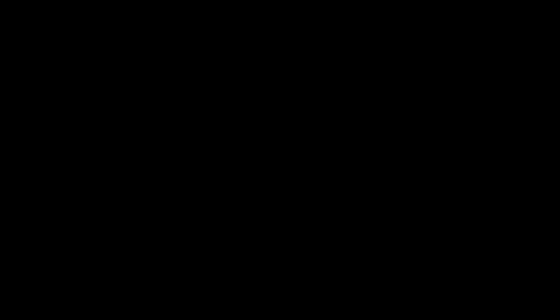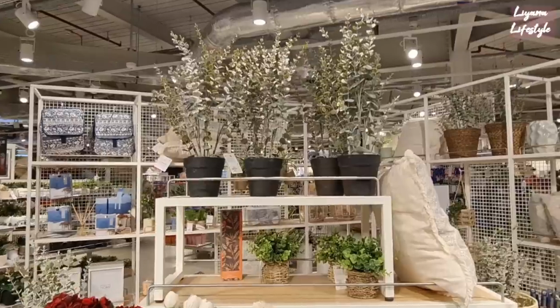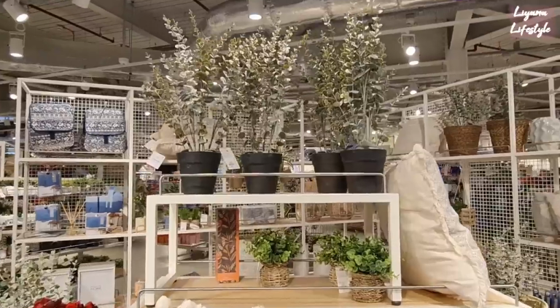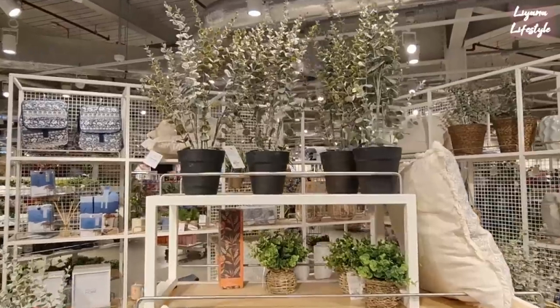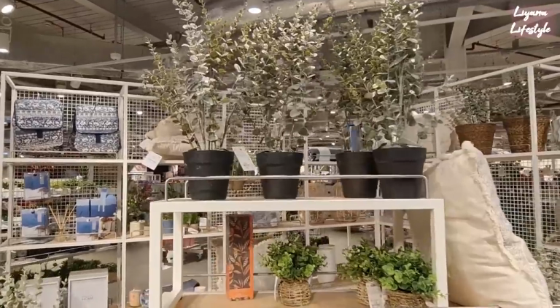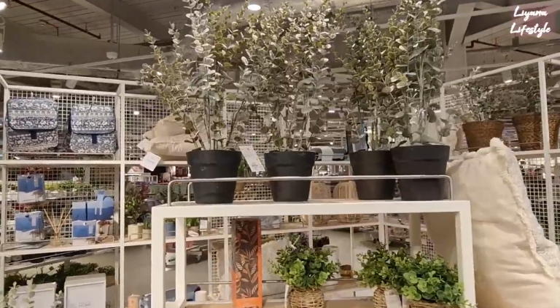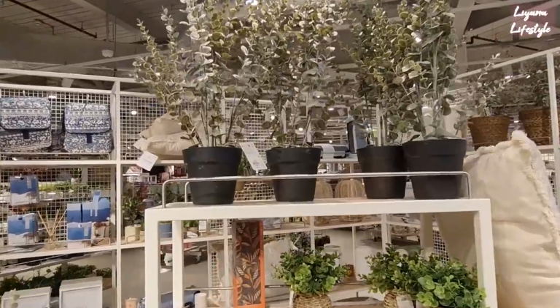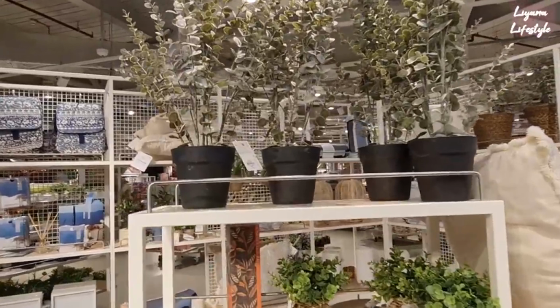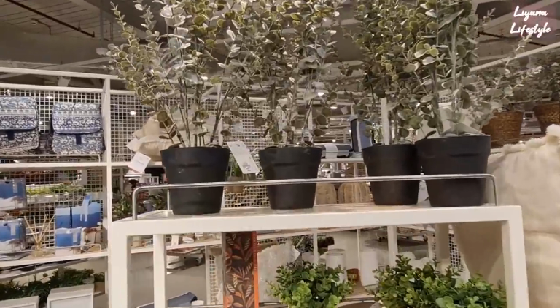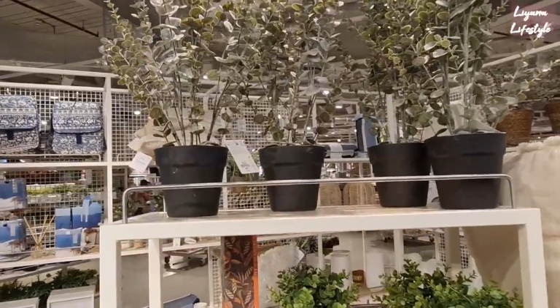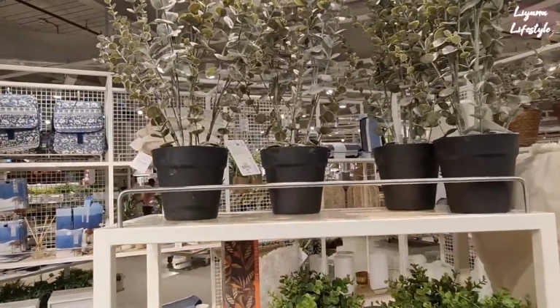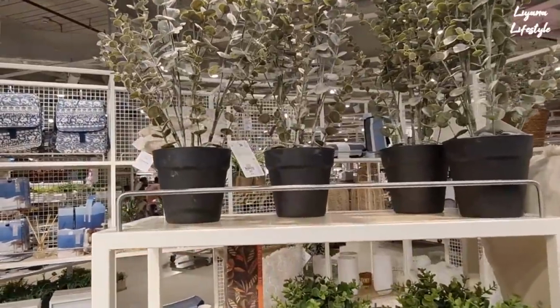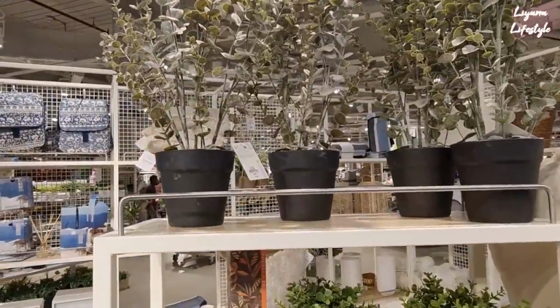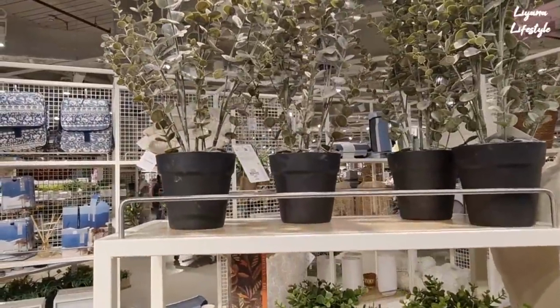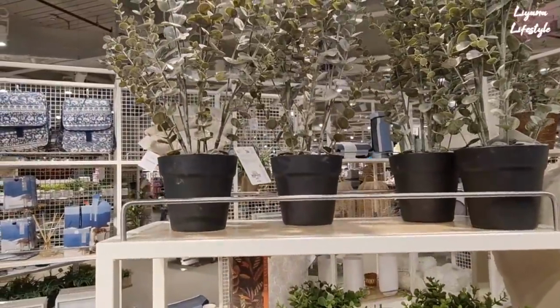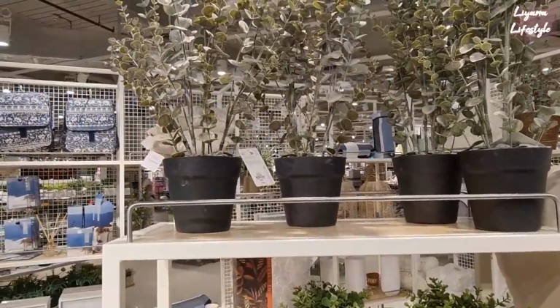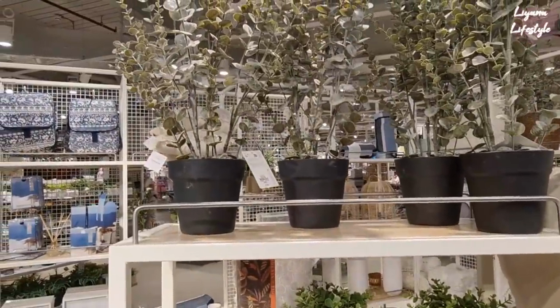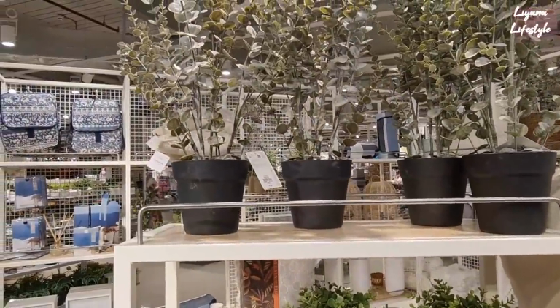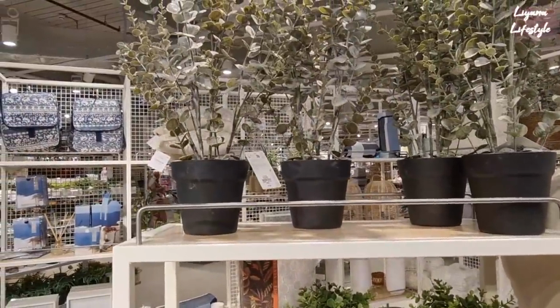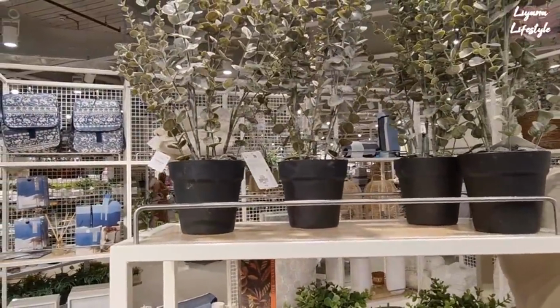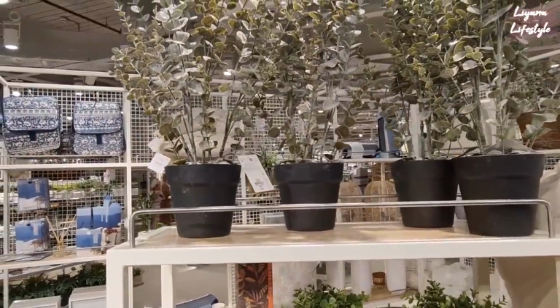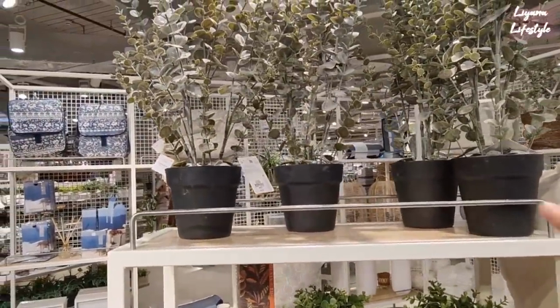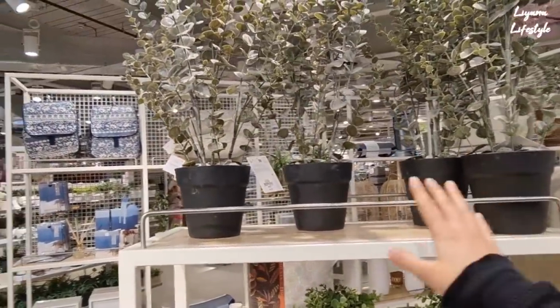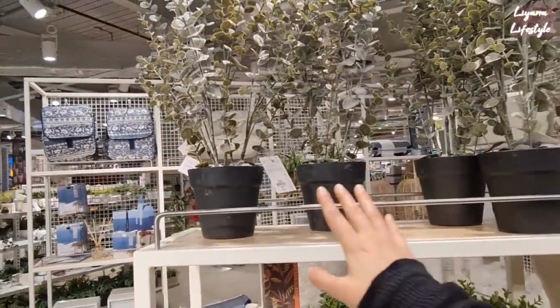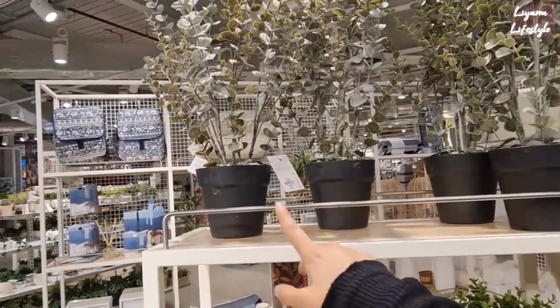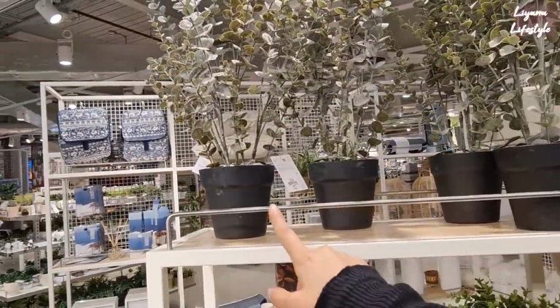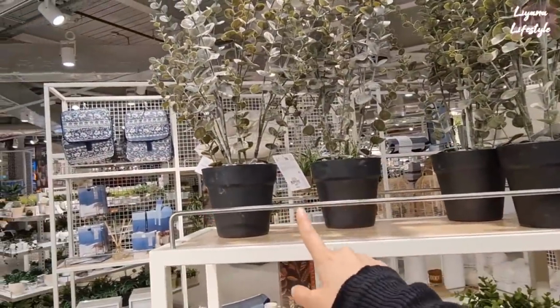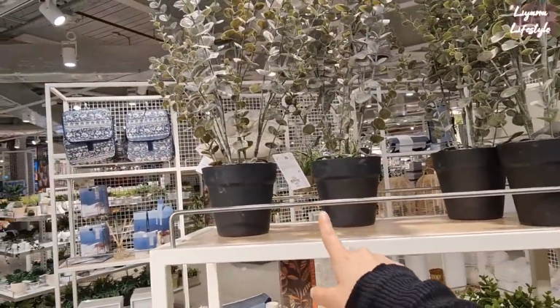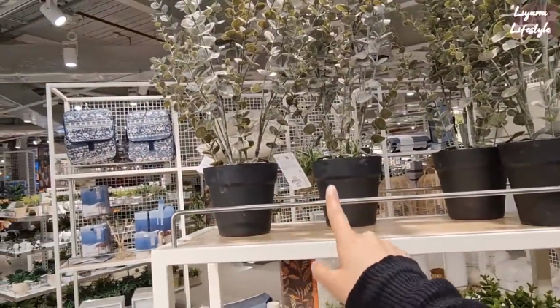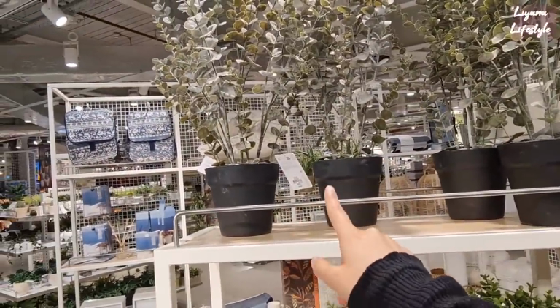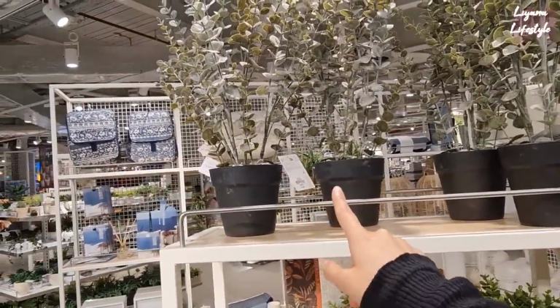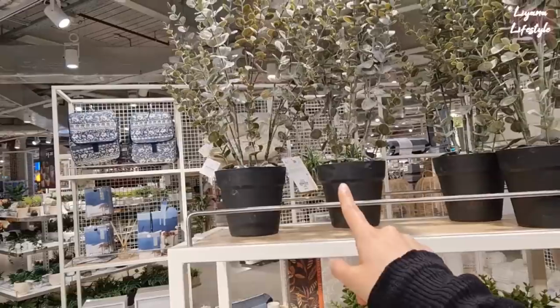Hi everyone, we're in Primark and I'm checking in on all that's new for the home. We've got these which I think is such a good price at £9.